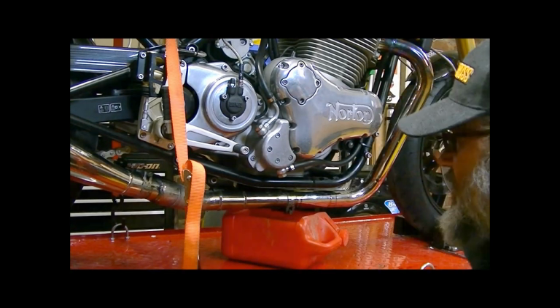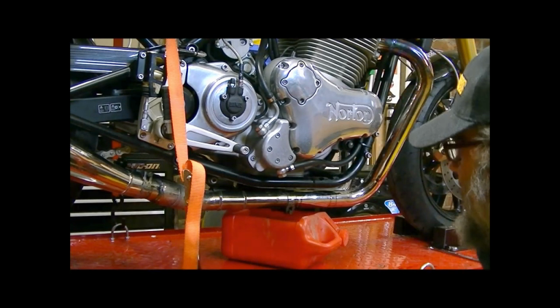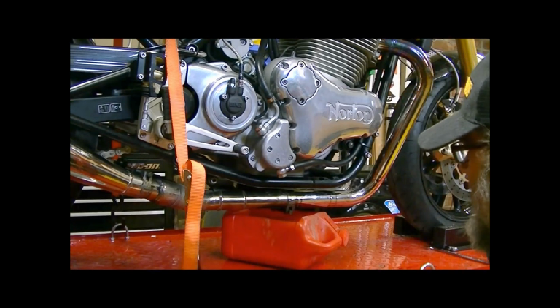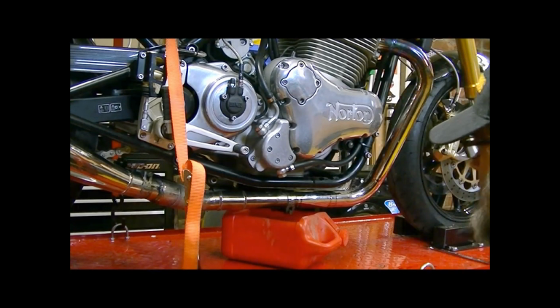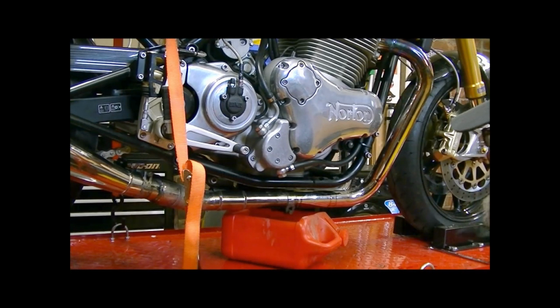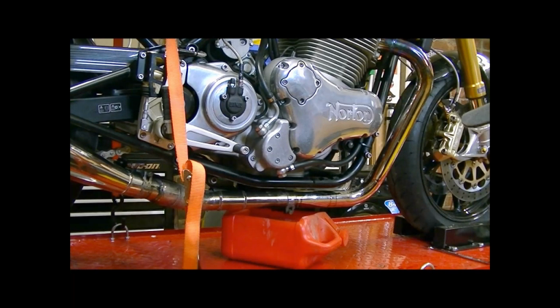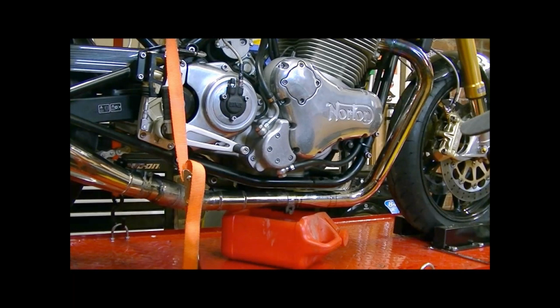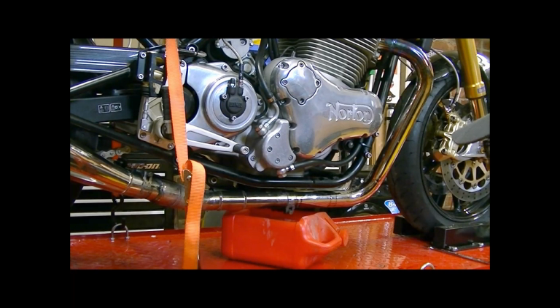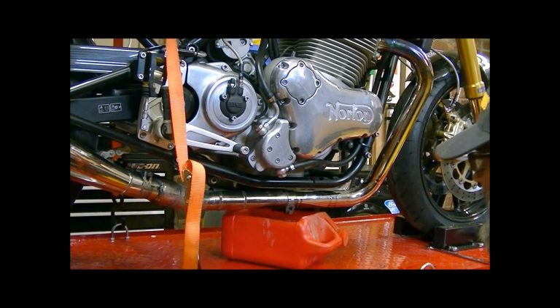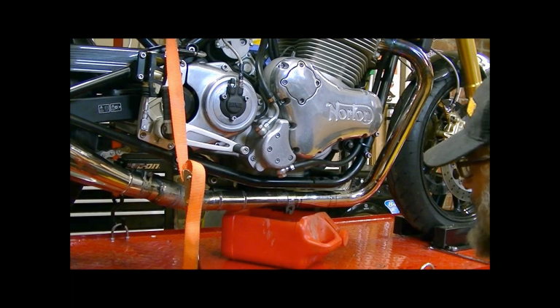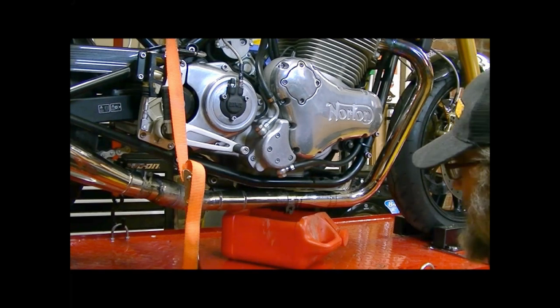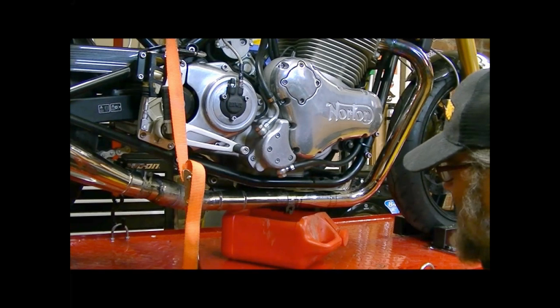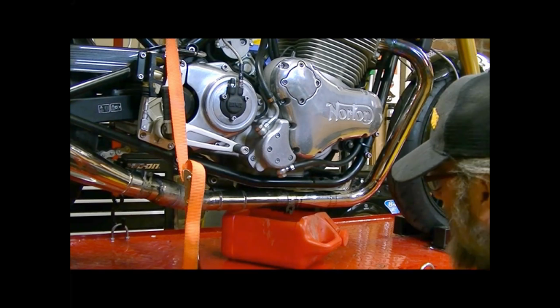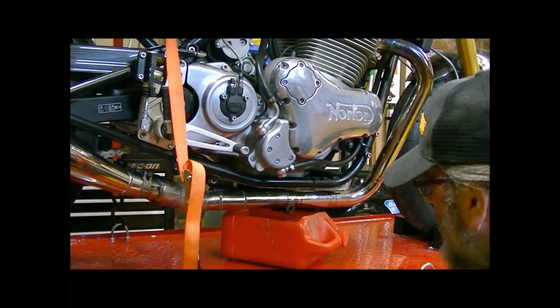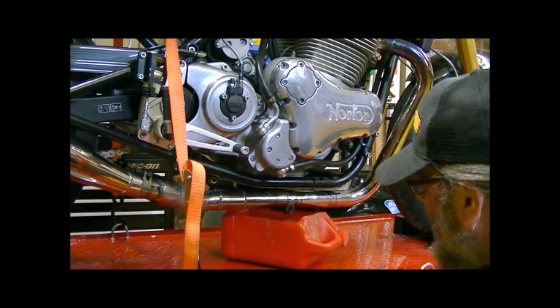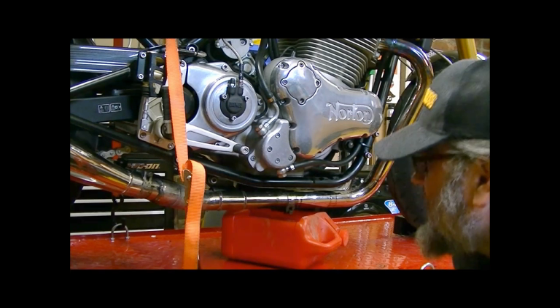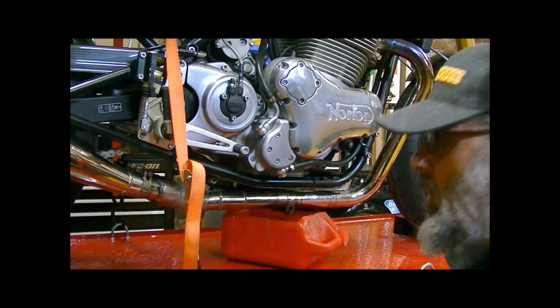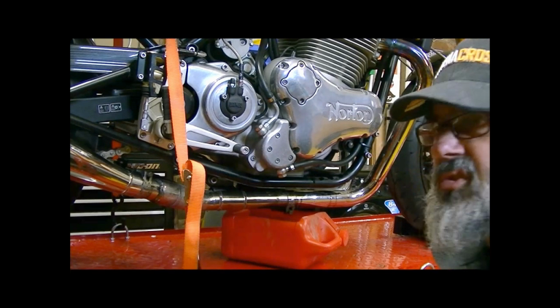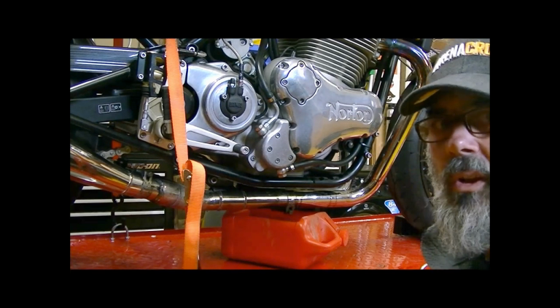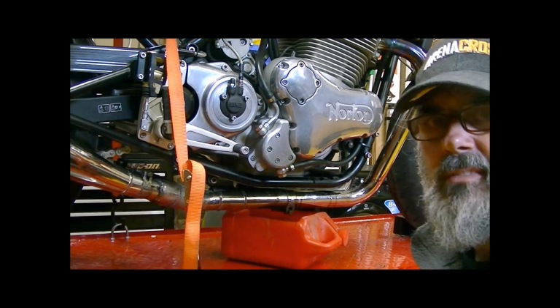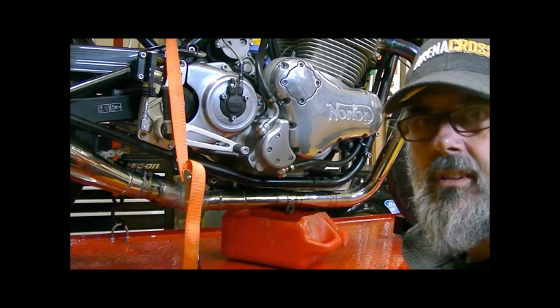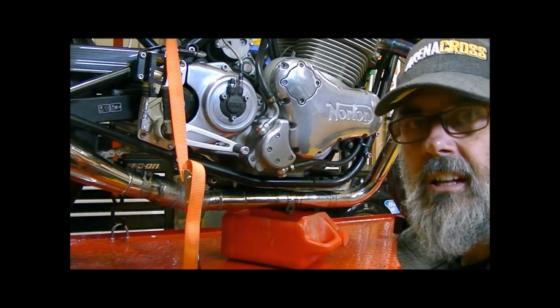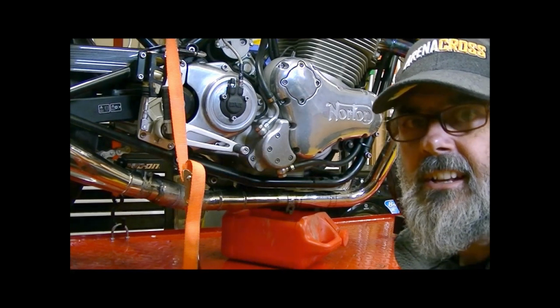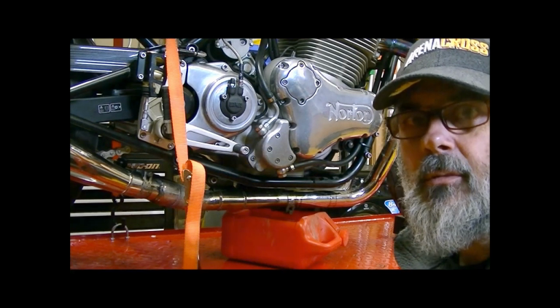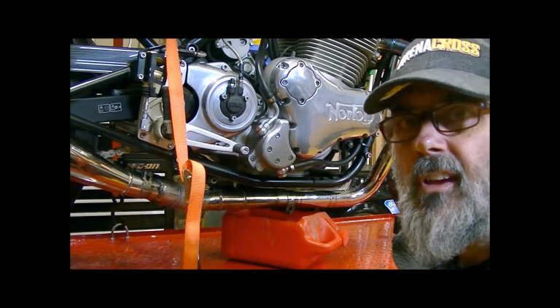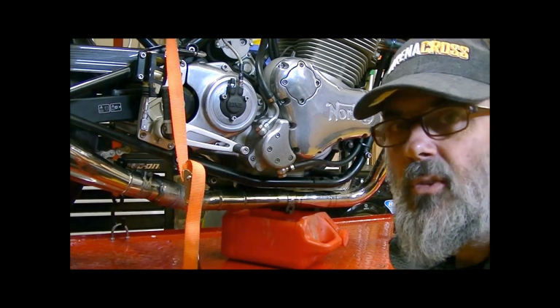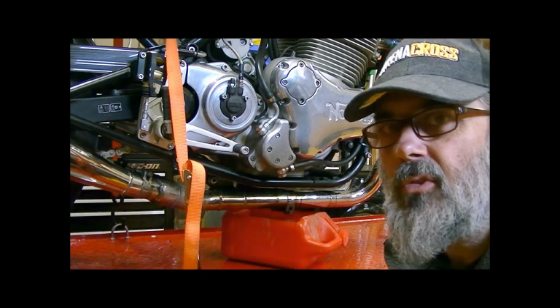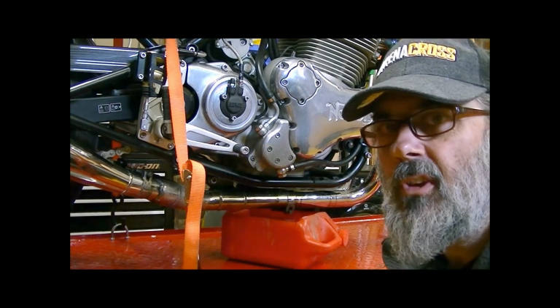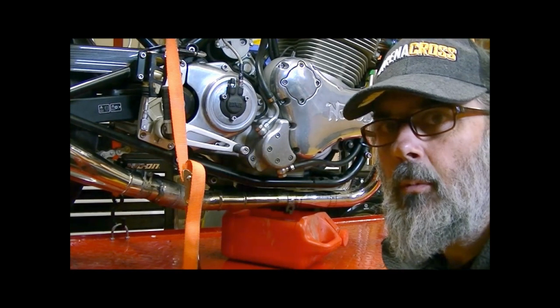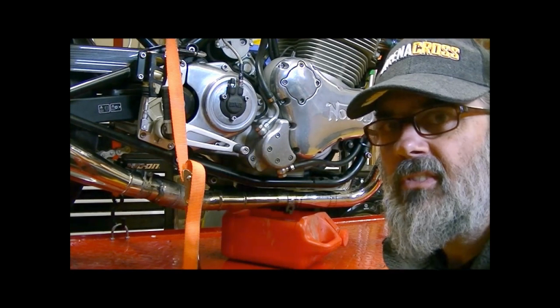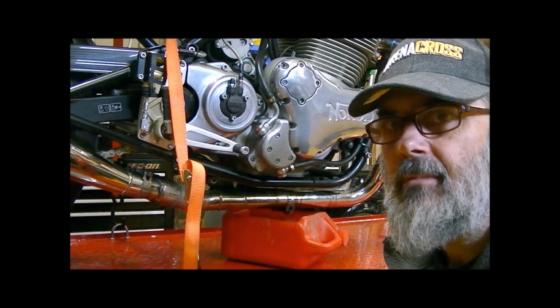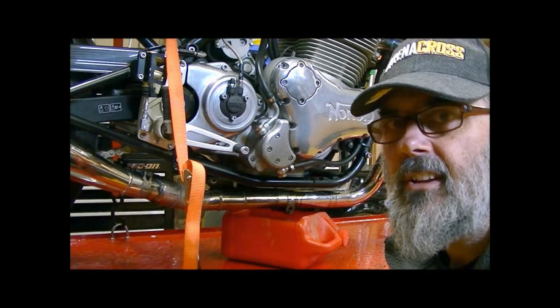Unfortunately the oil kind of drips out all over the exhaust, so I'll have to clean it off the exhaust when I'm finished.